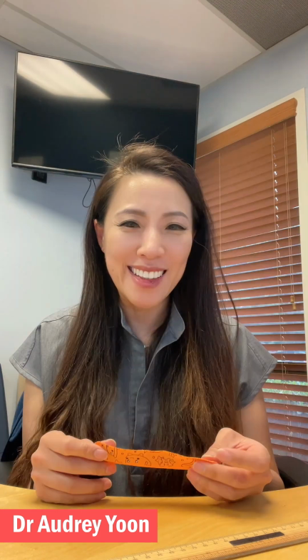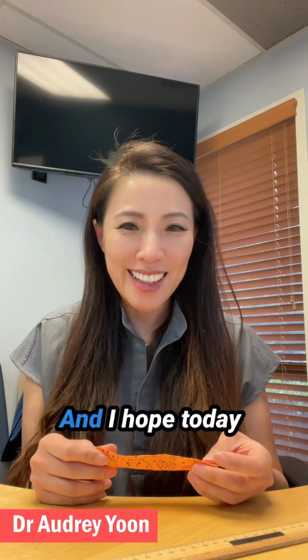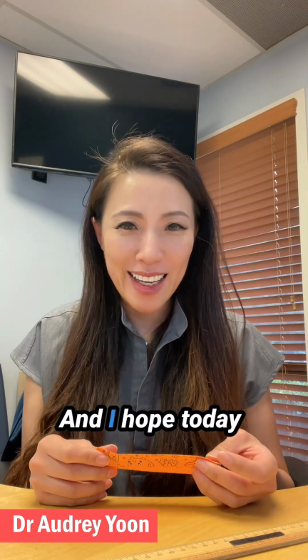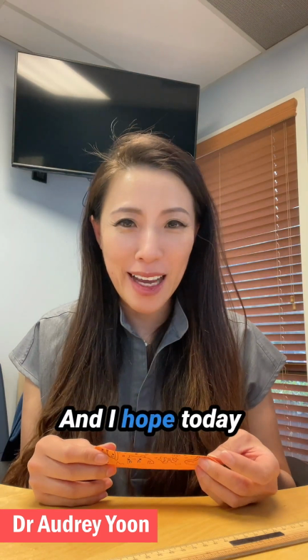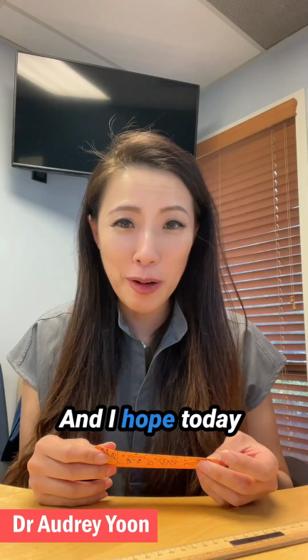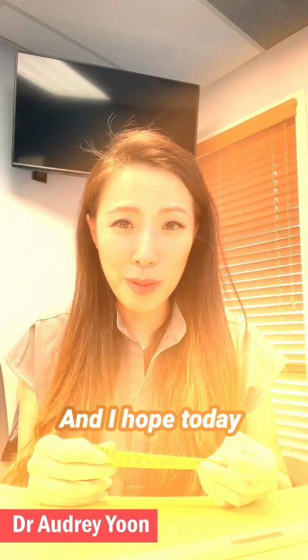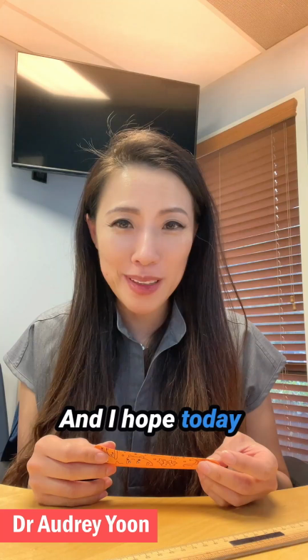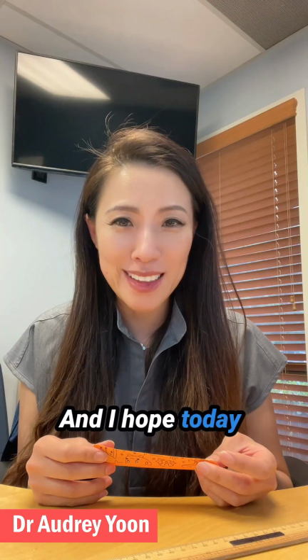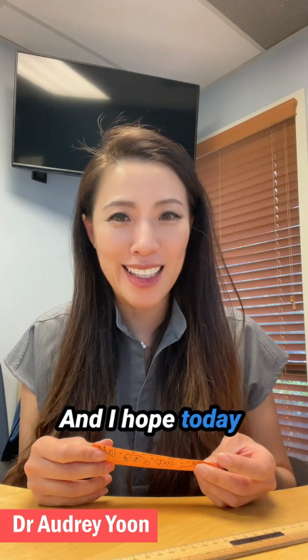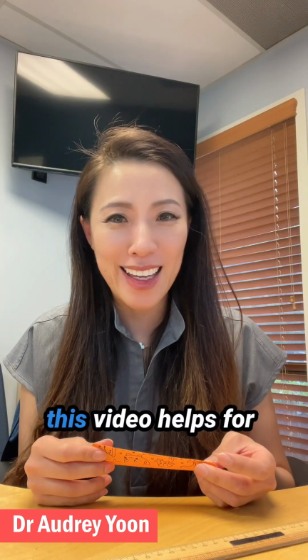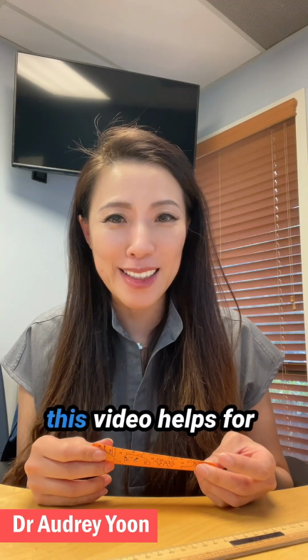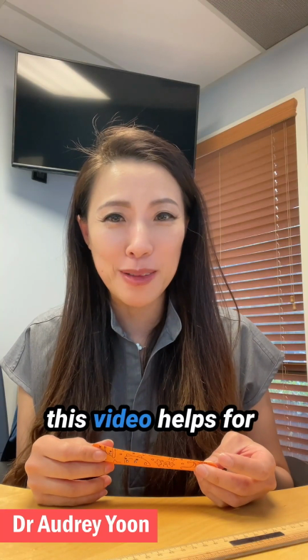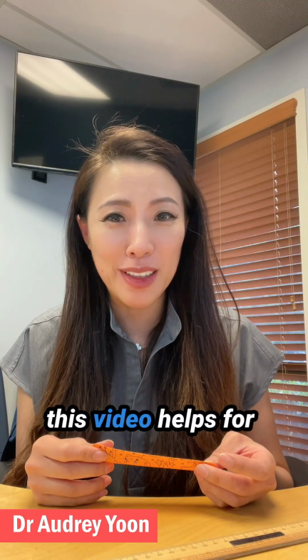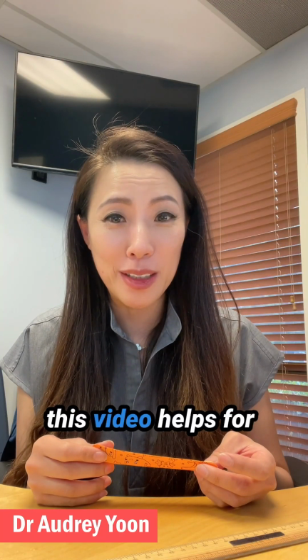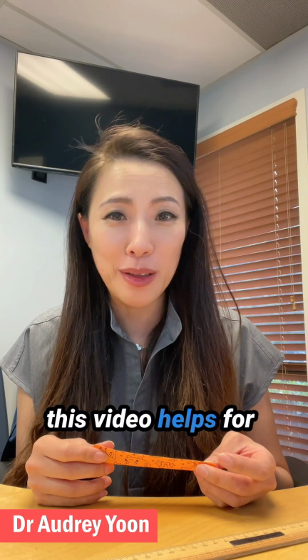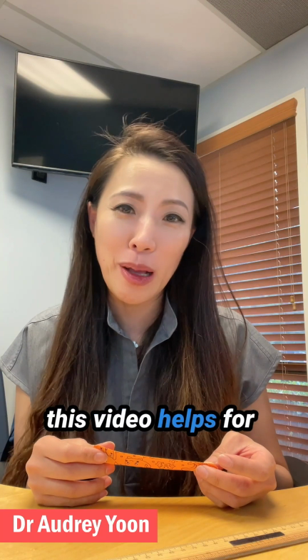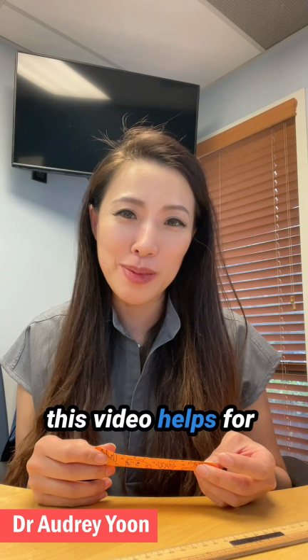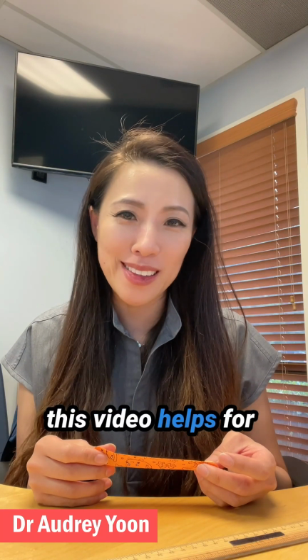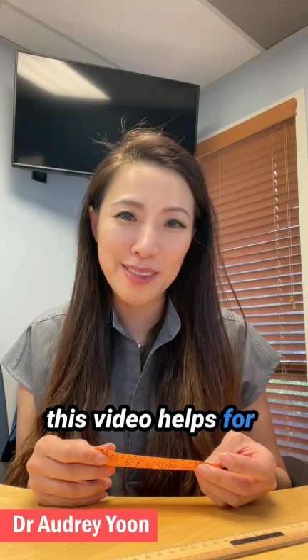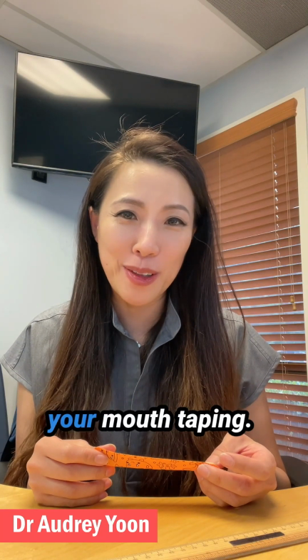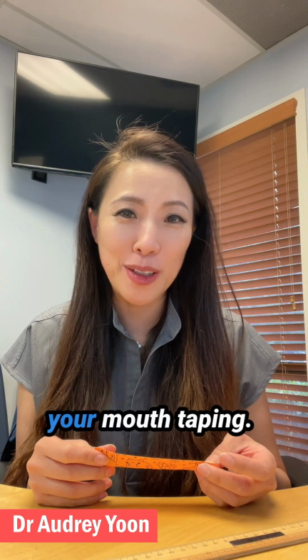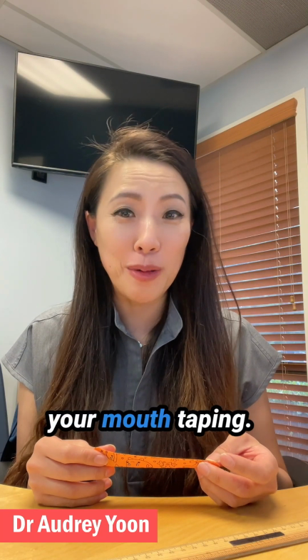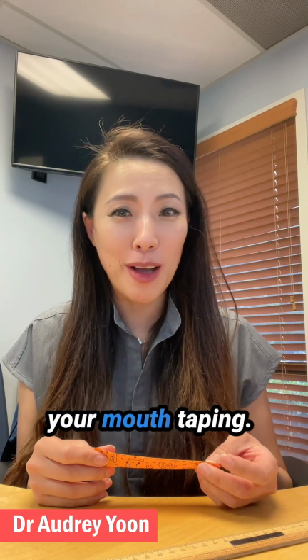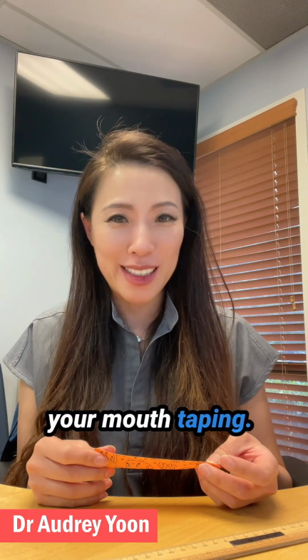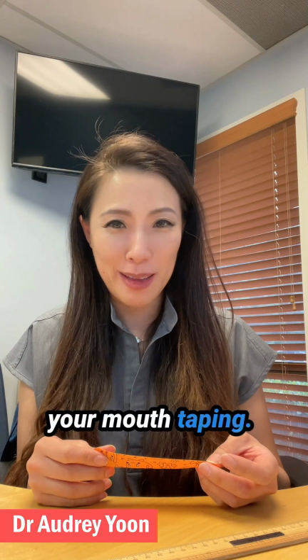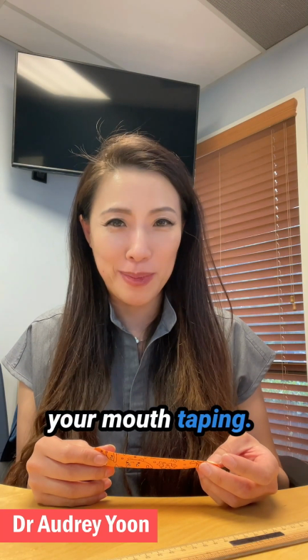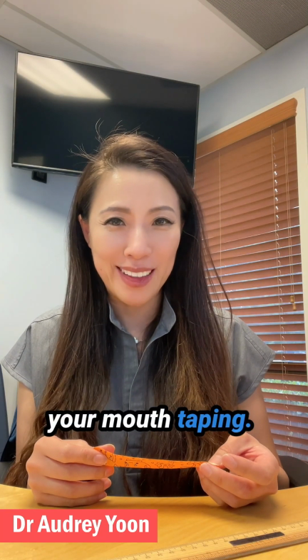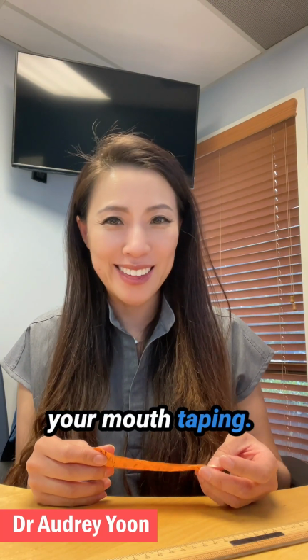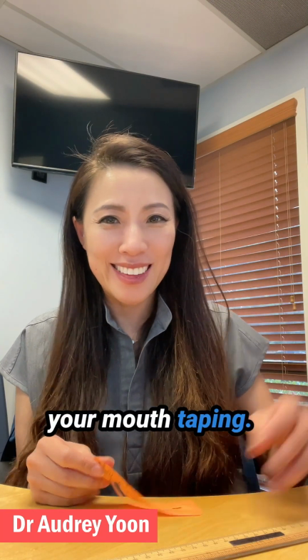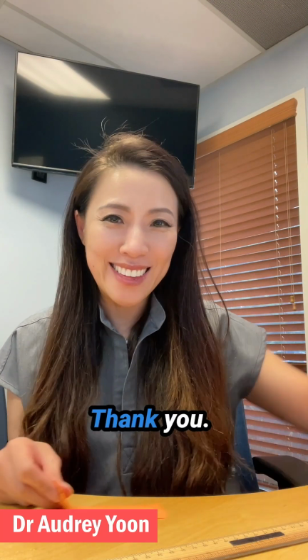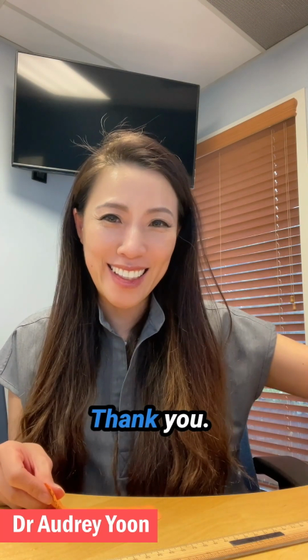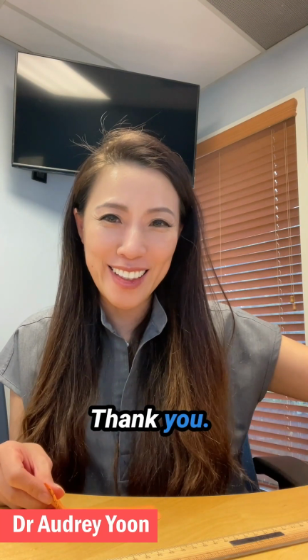I hope today this video helps with your mouth taping. Thank you.